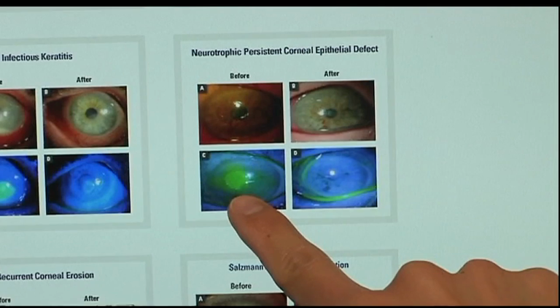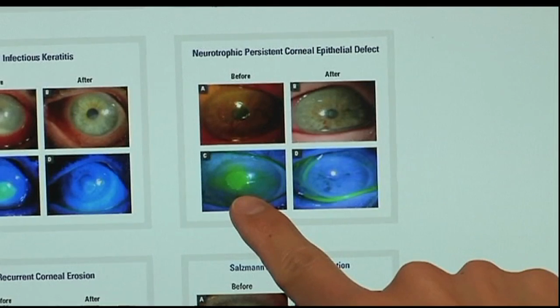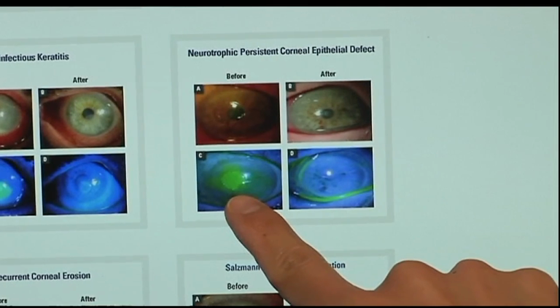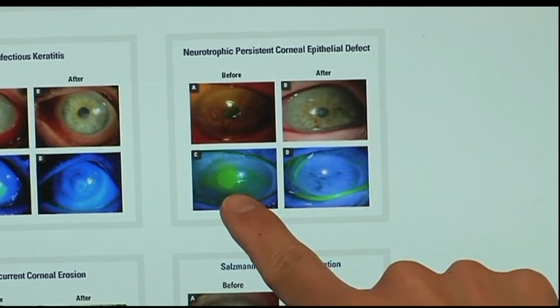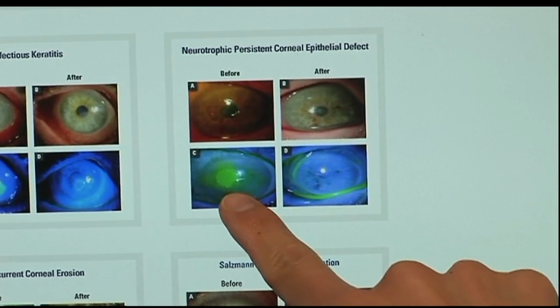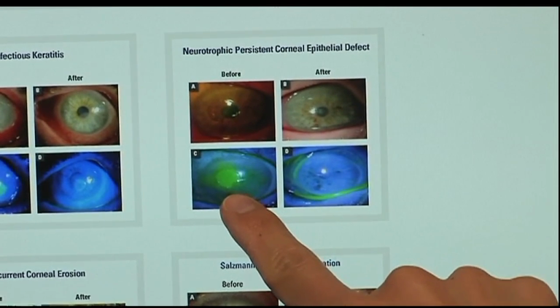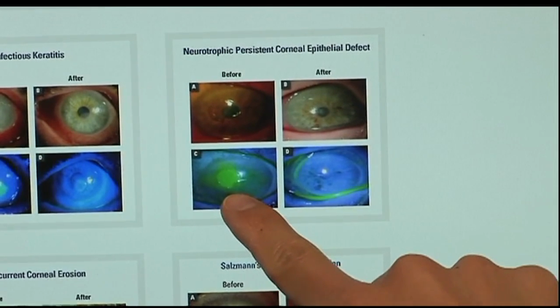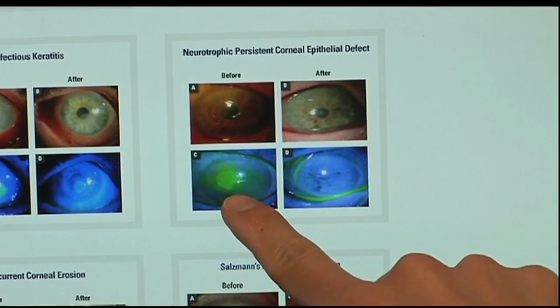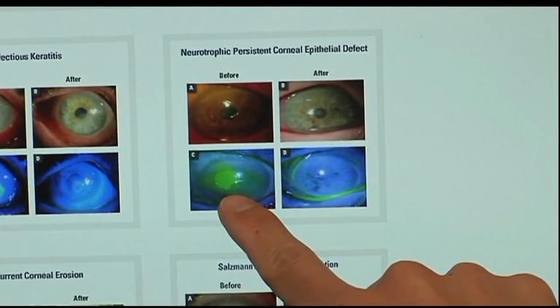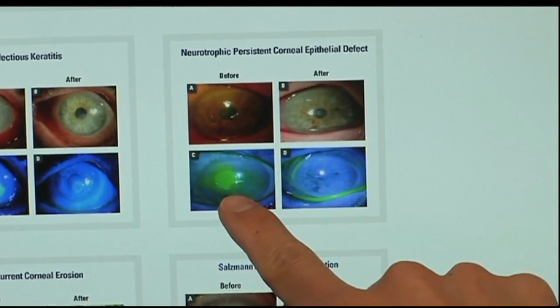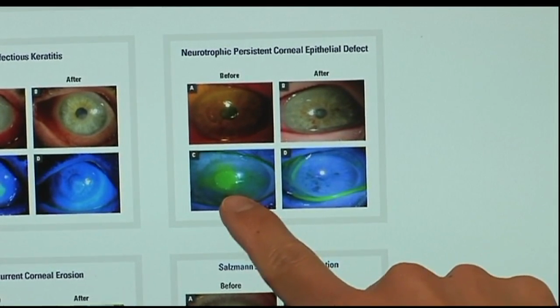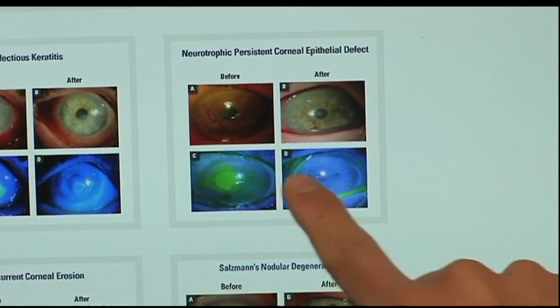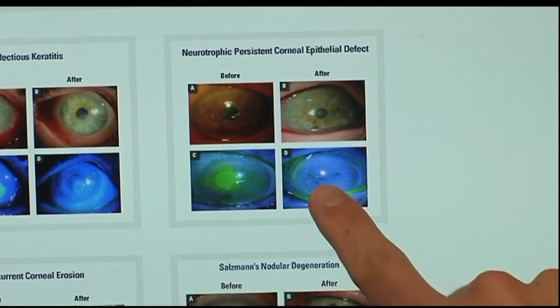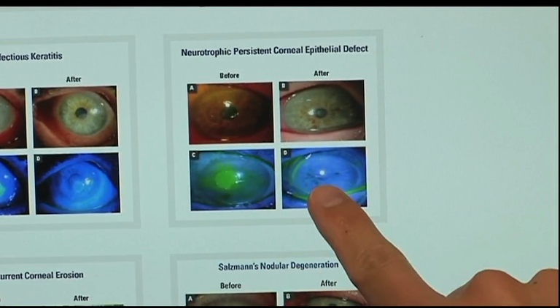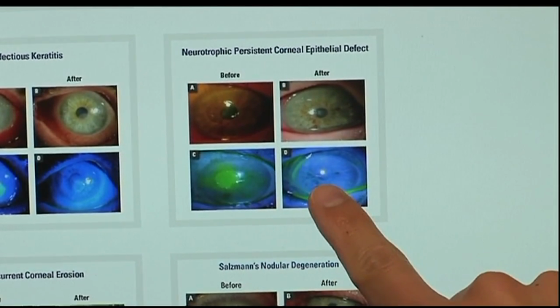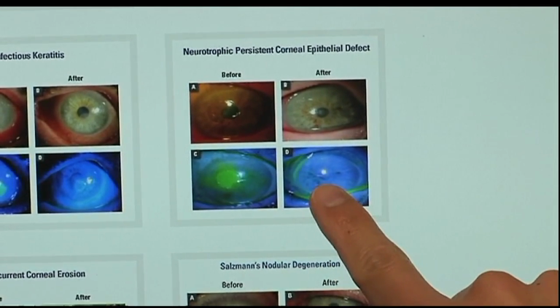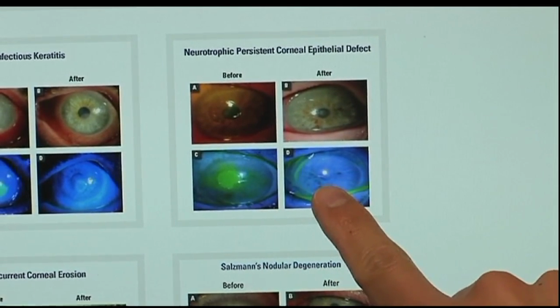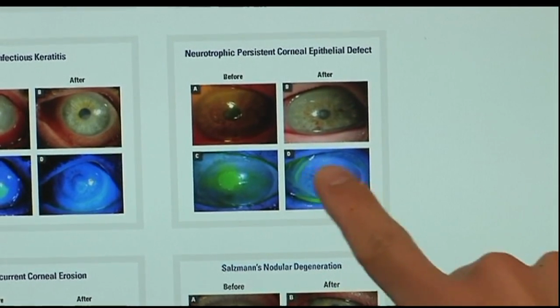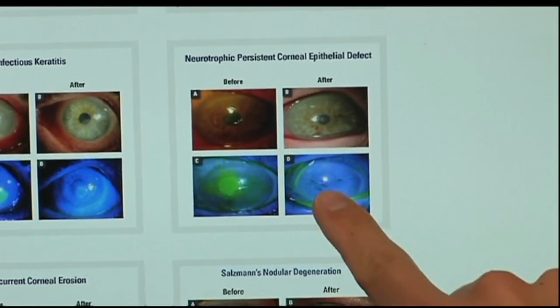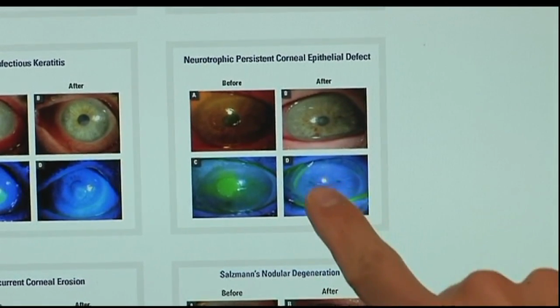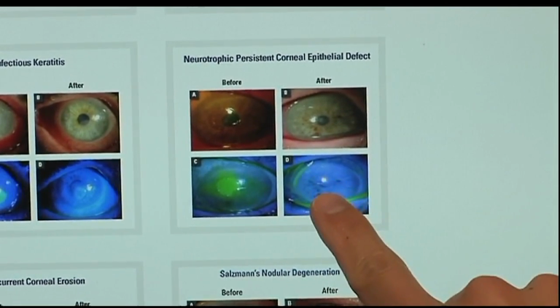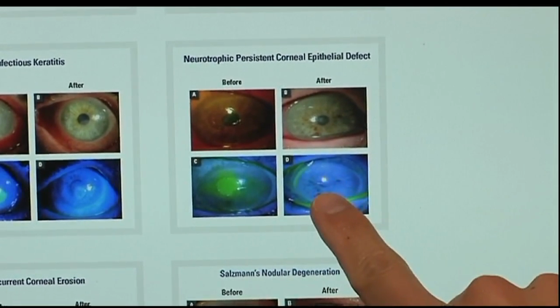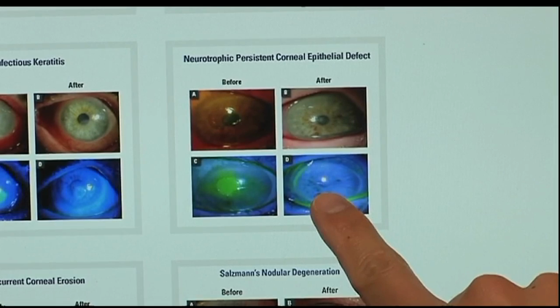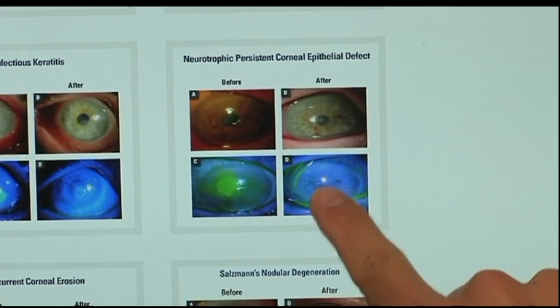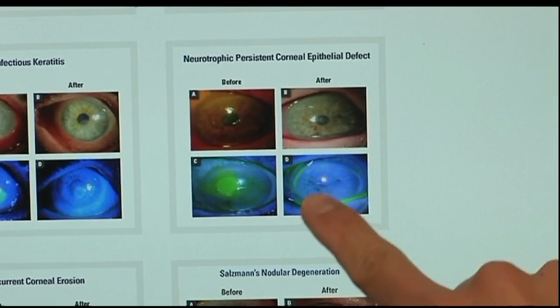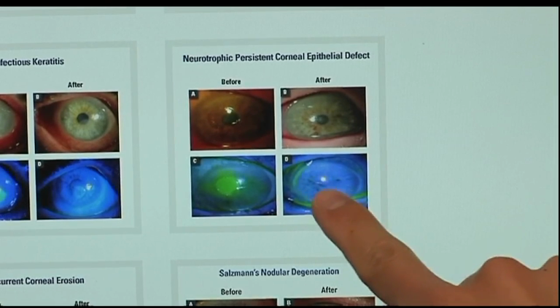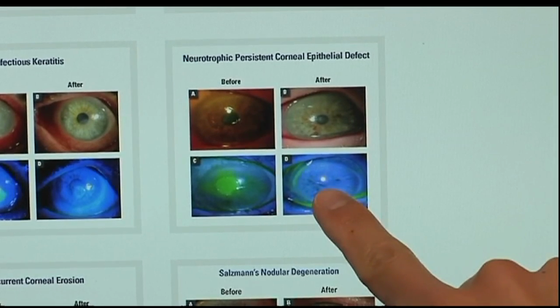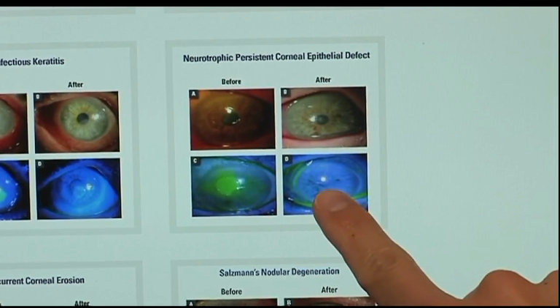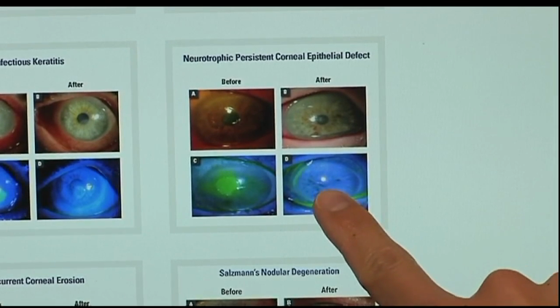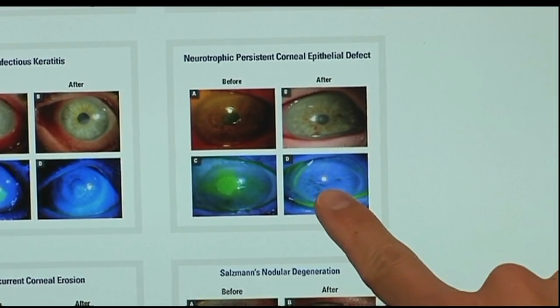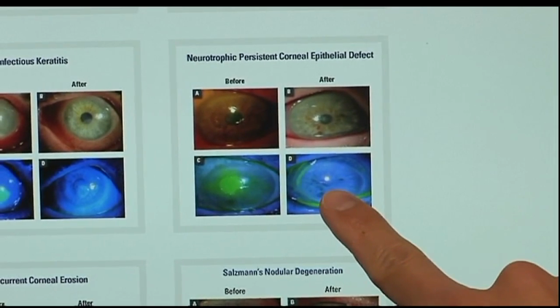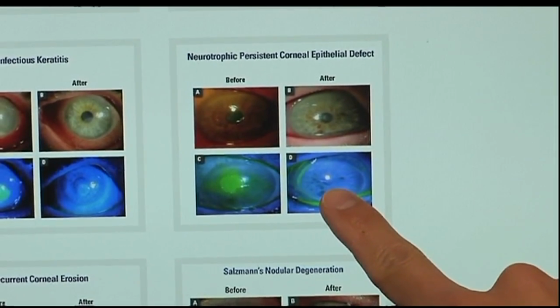The green area represents the open wound, and then this is after treatment. You can see the area is actually closed now.